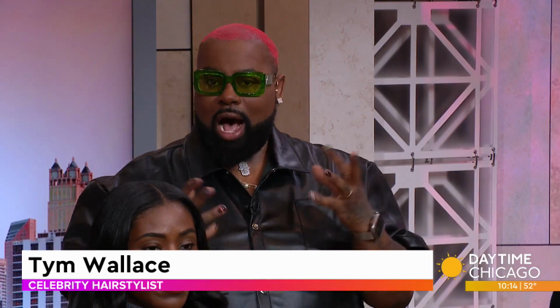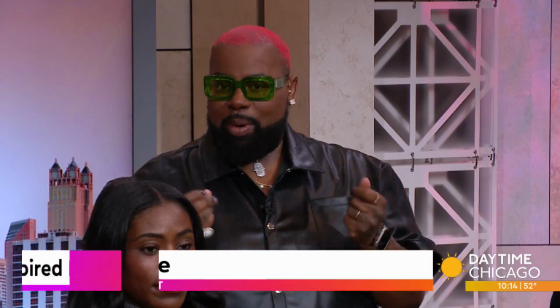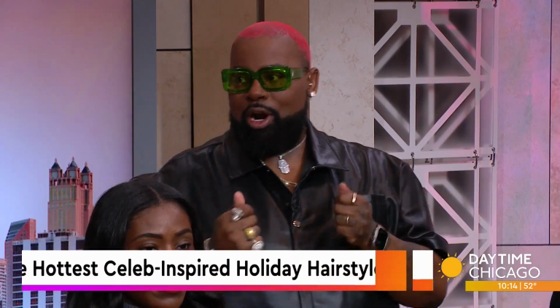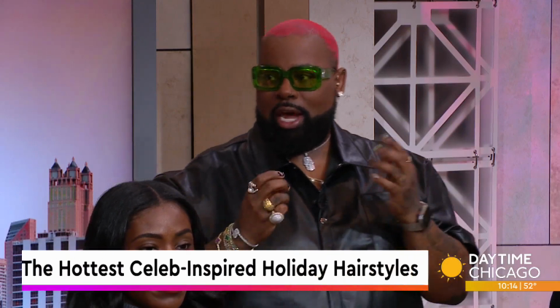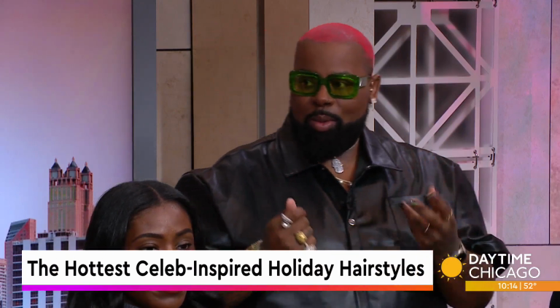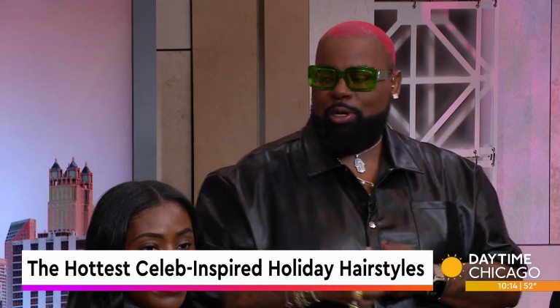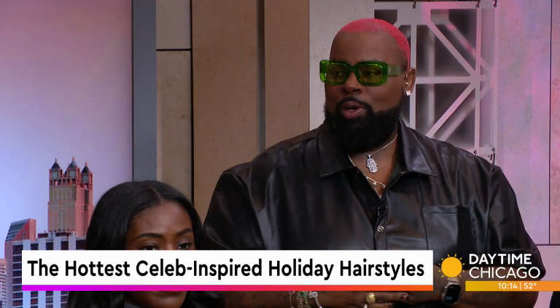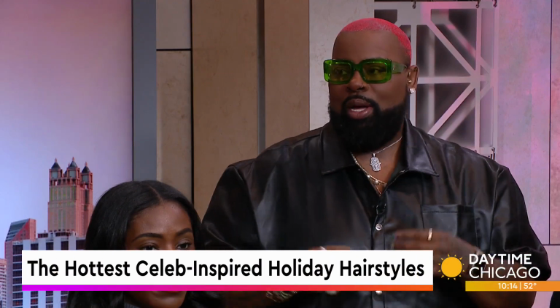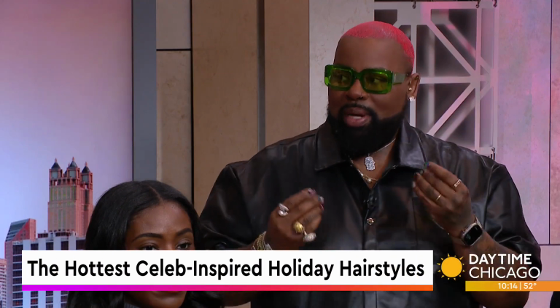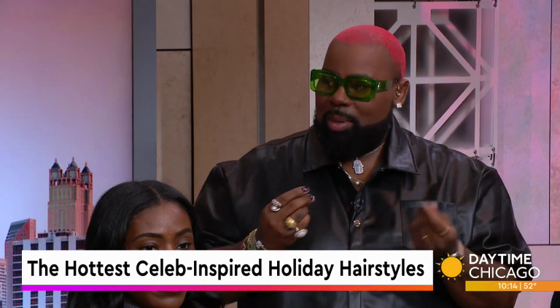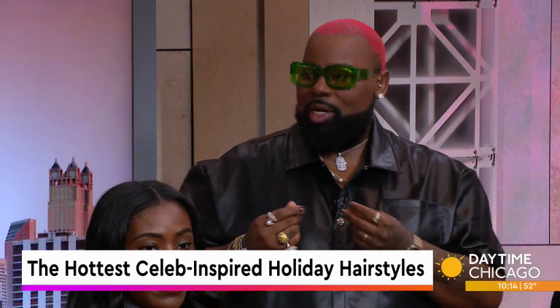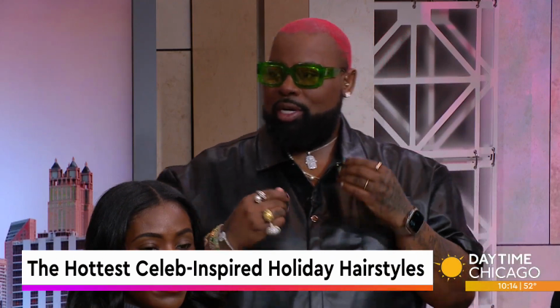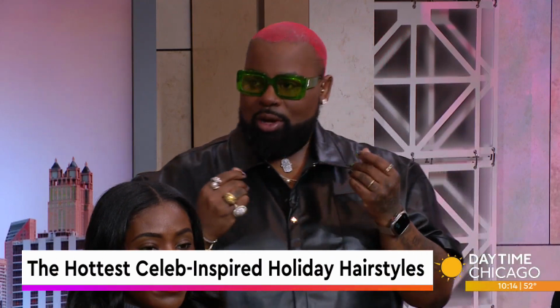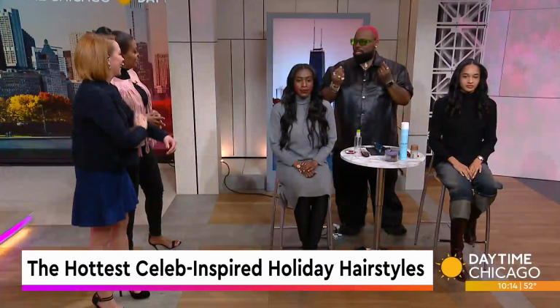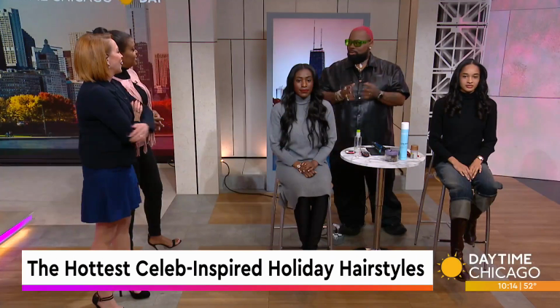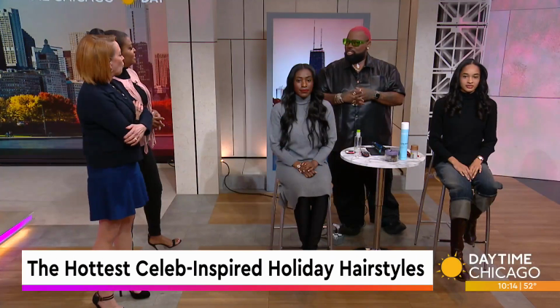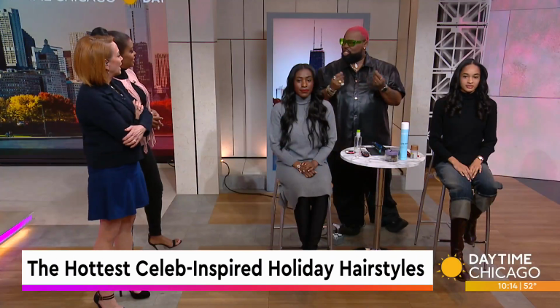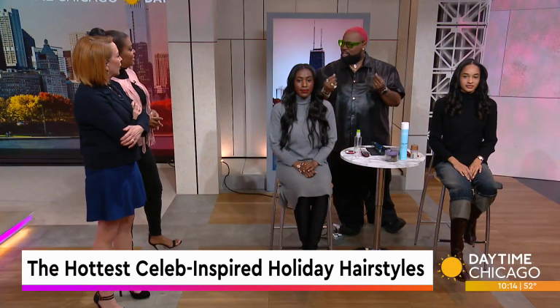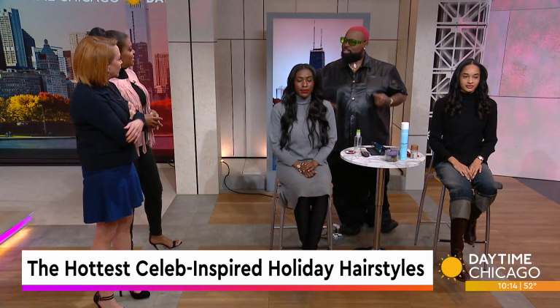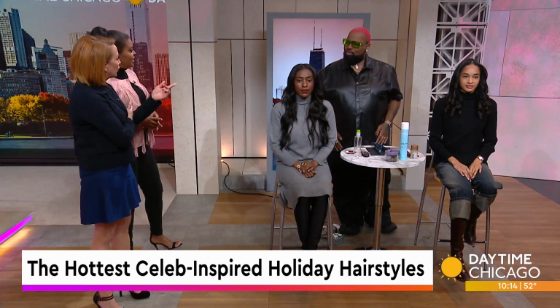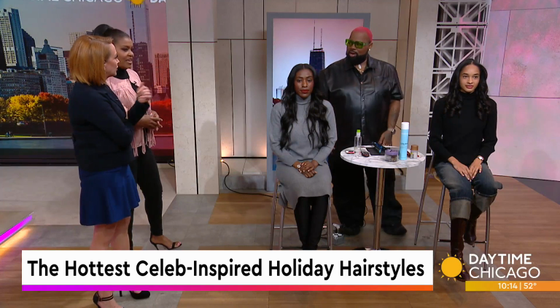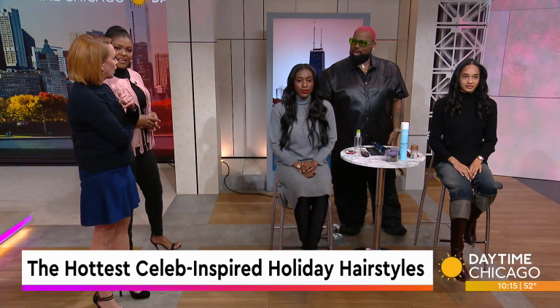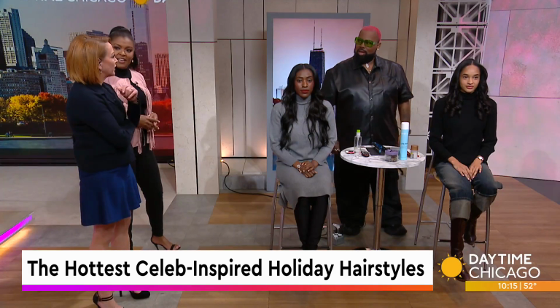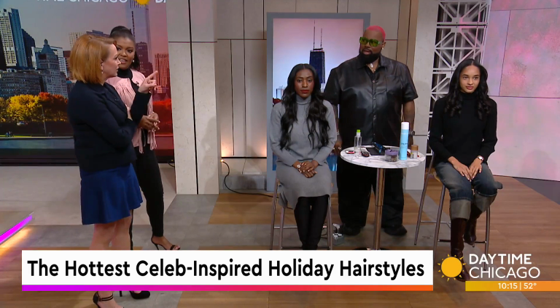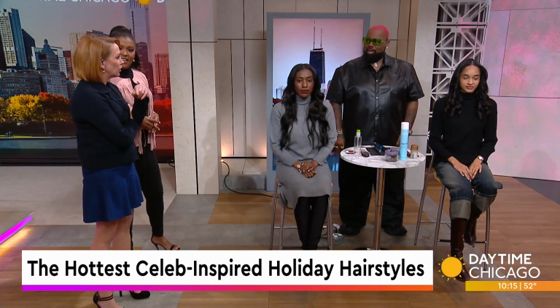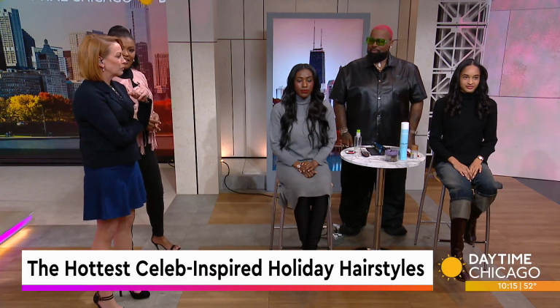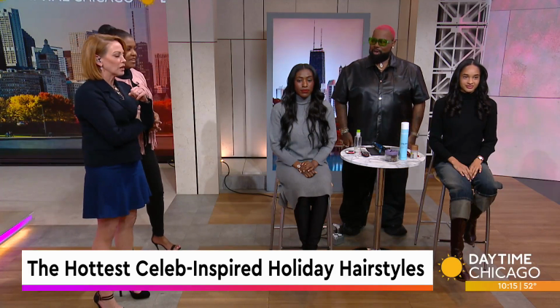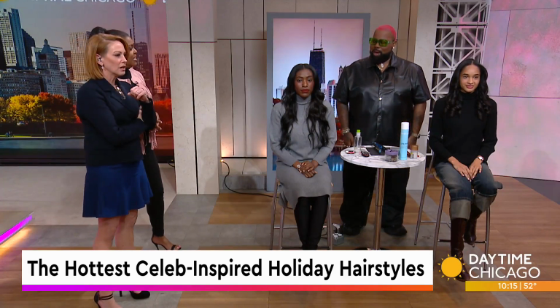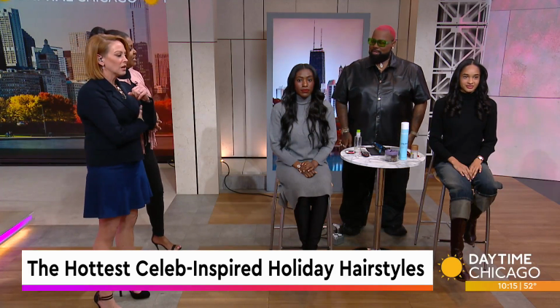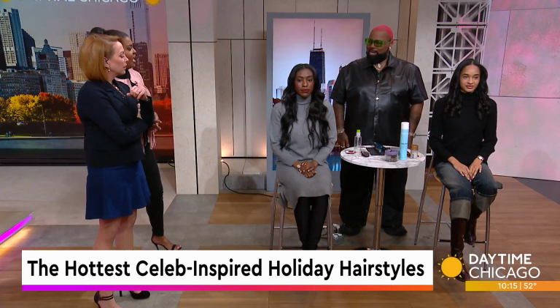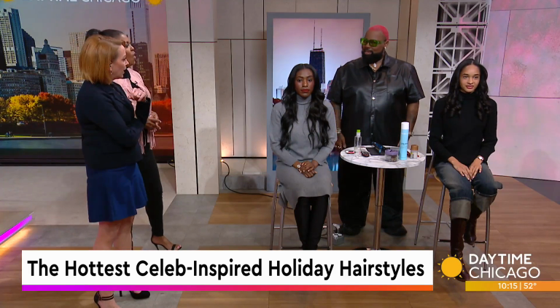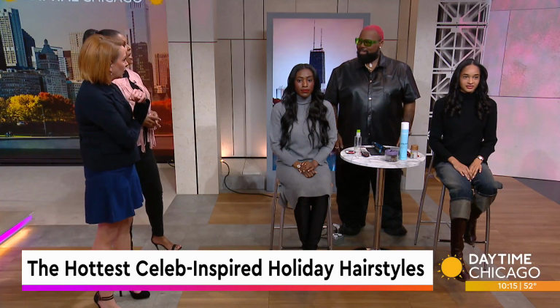The copper, caramel, peanut butter — those tones, ginger — are very popular now. I've never heard it described like that. That's a good description.